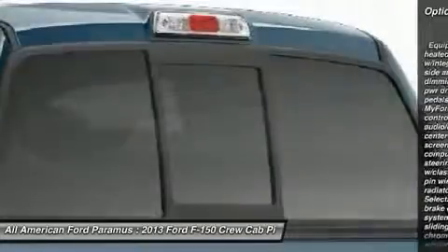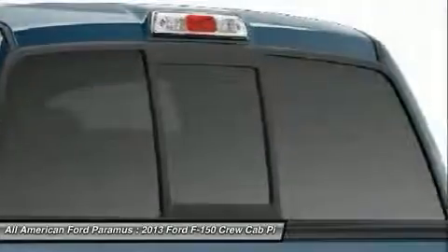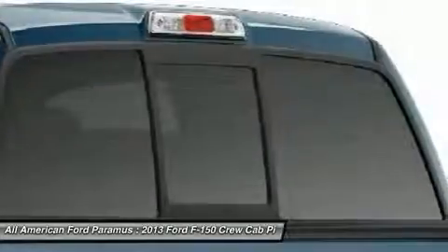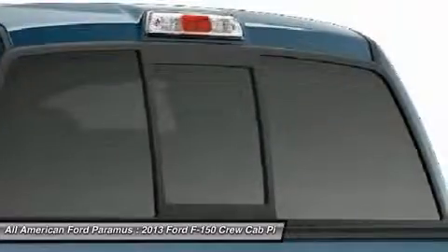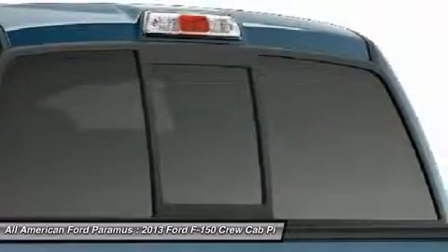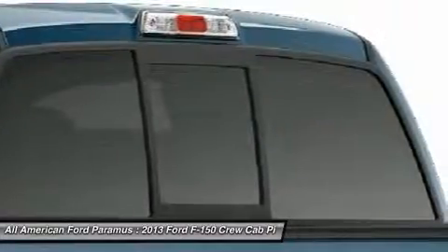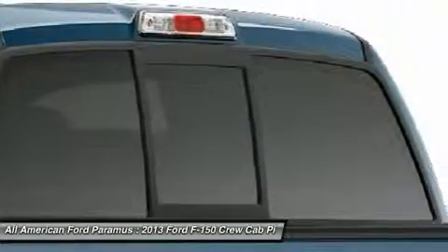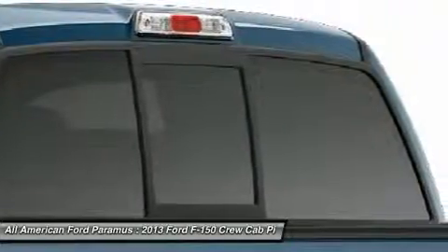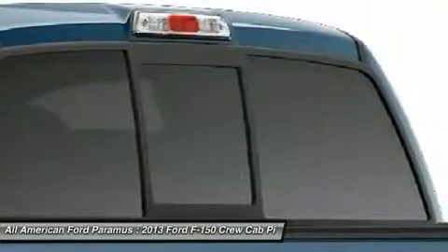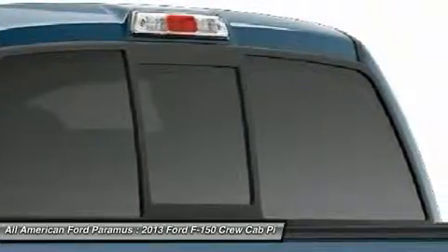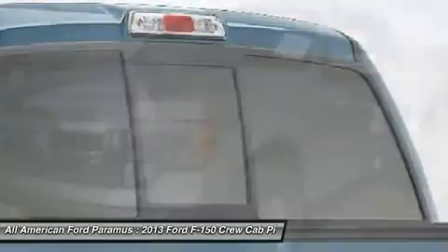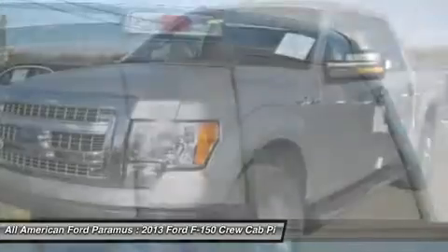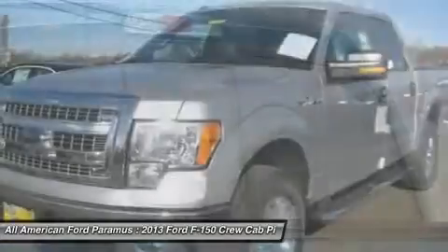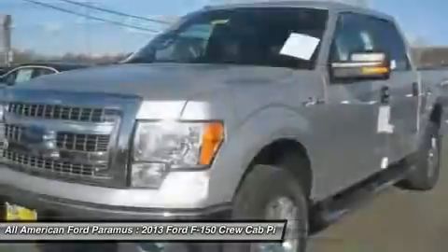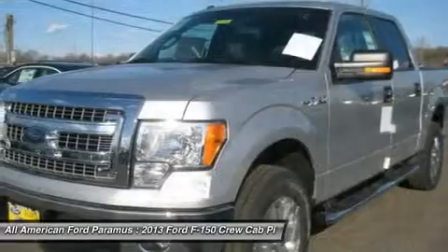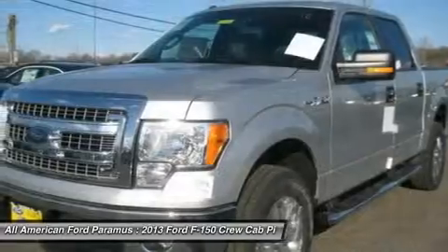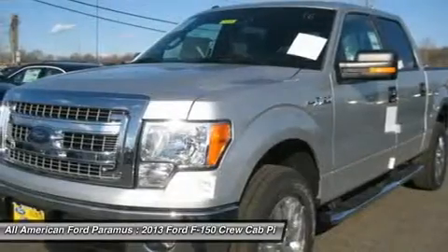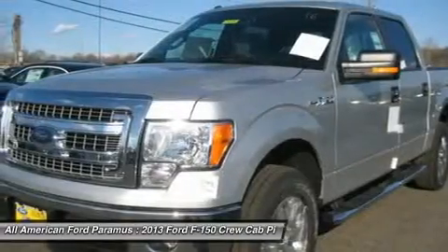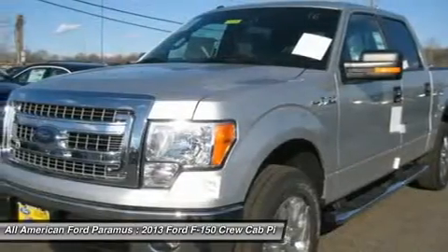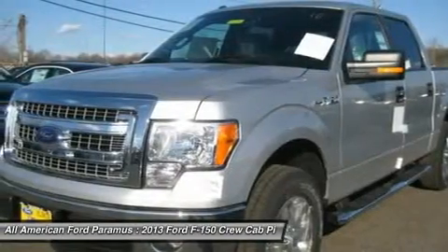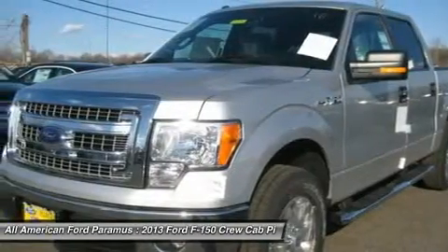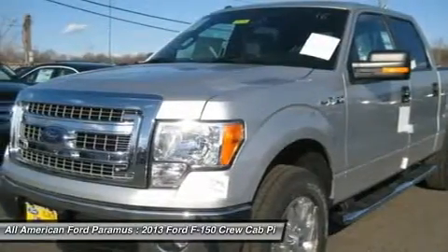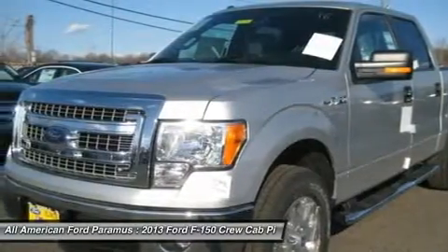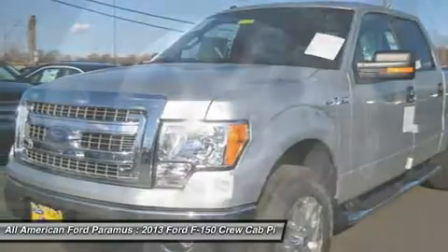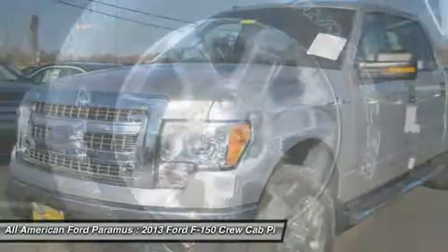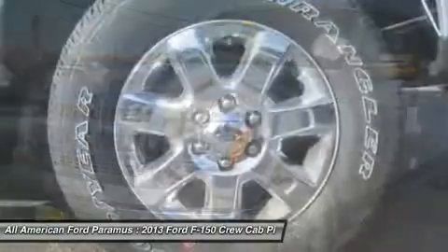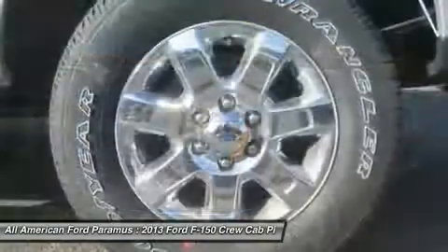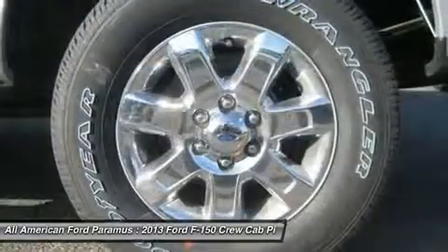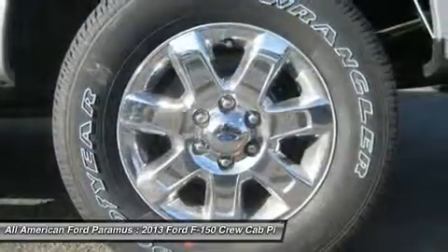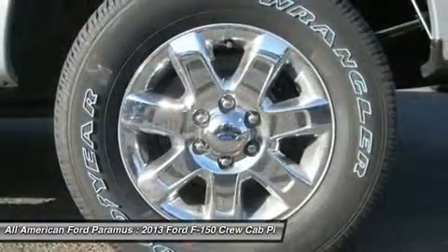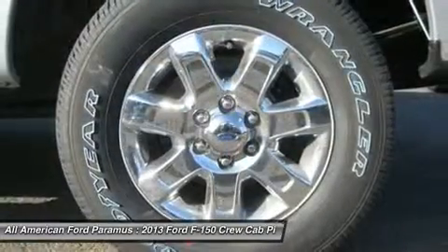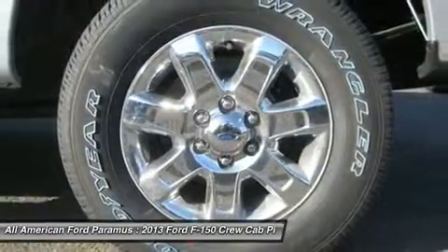Air conditioning, adjustable steering wheel, power steering, floor mats, keyless entry, cruise control.